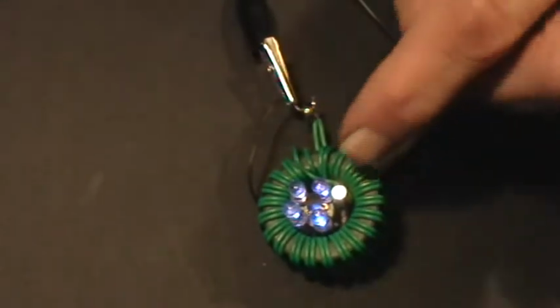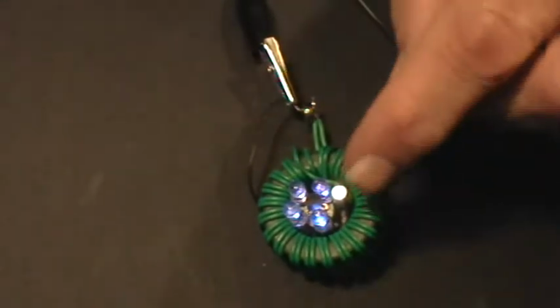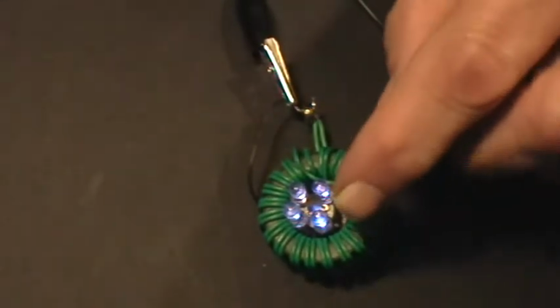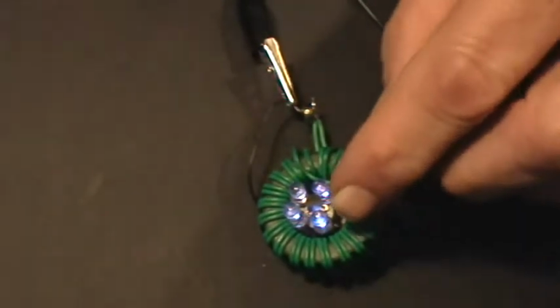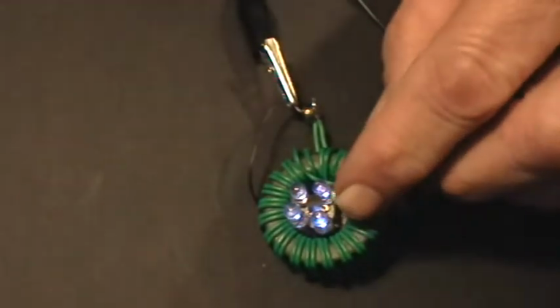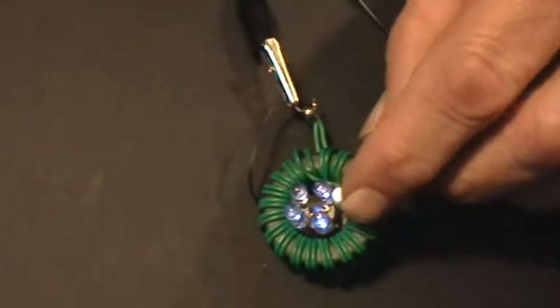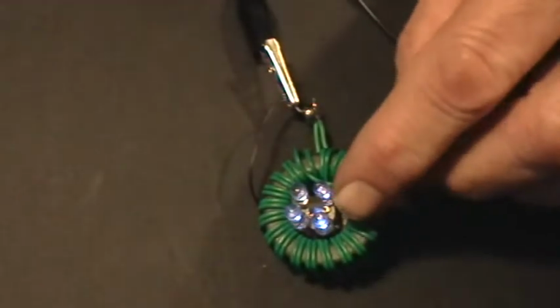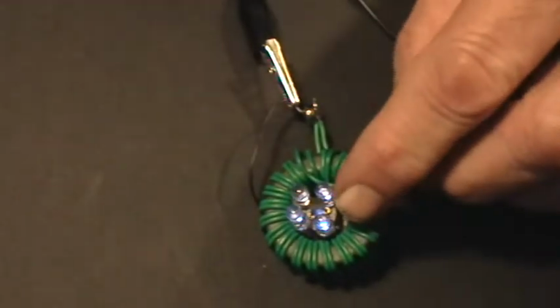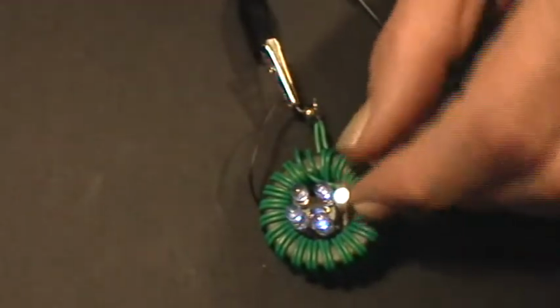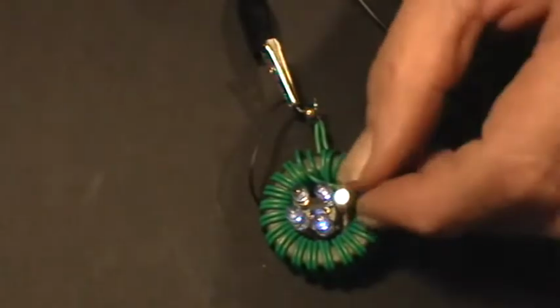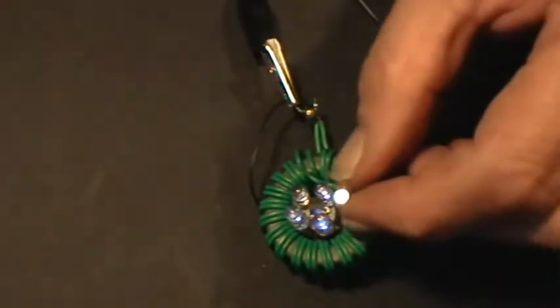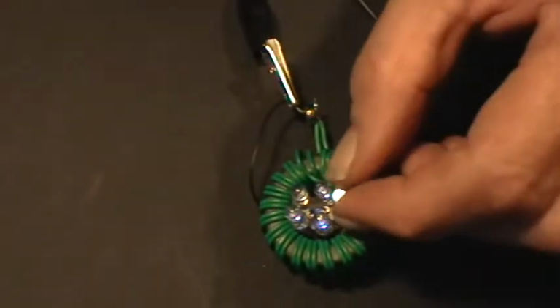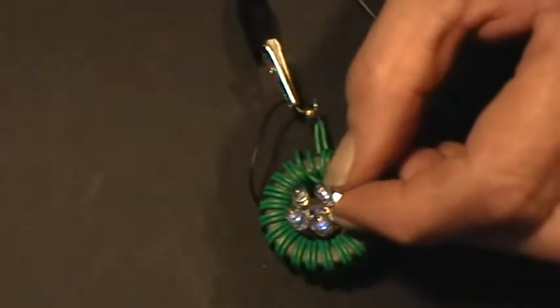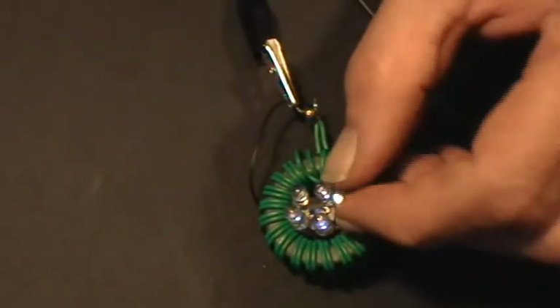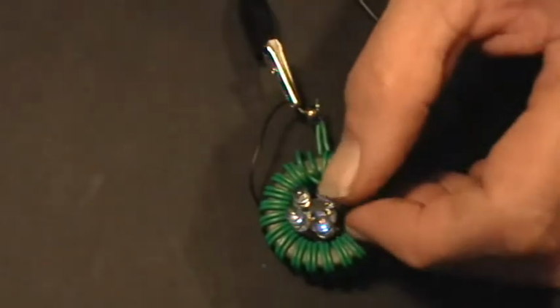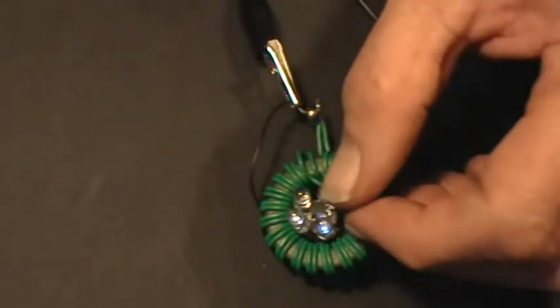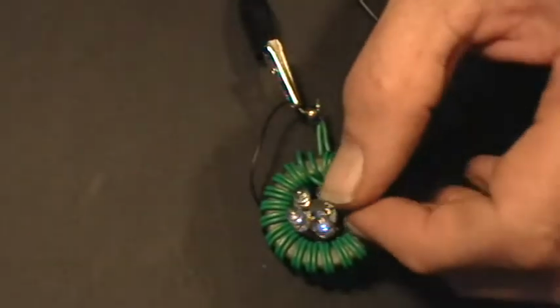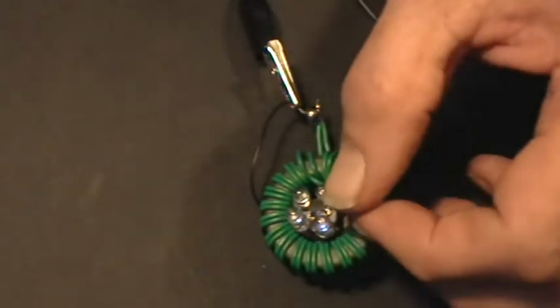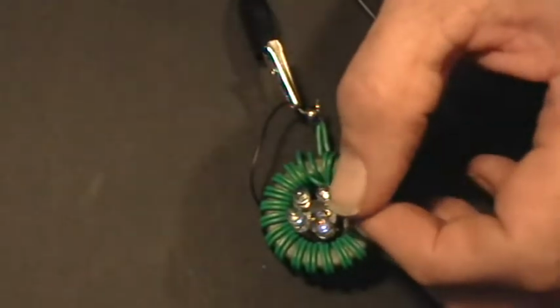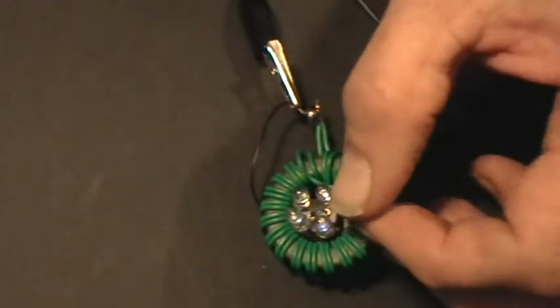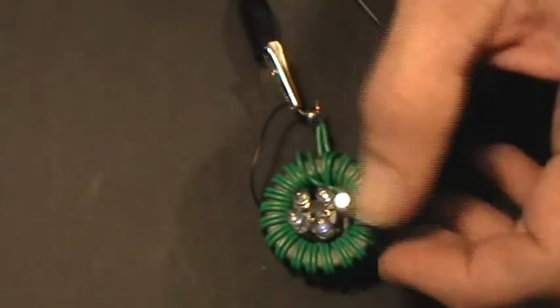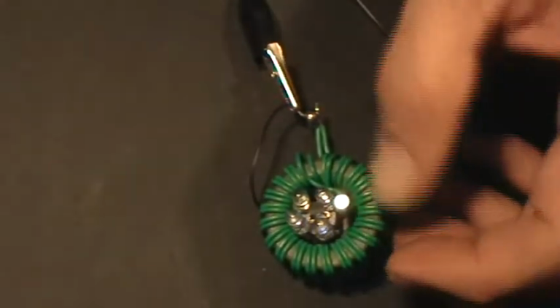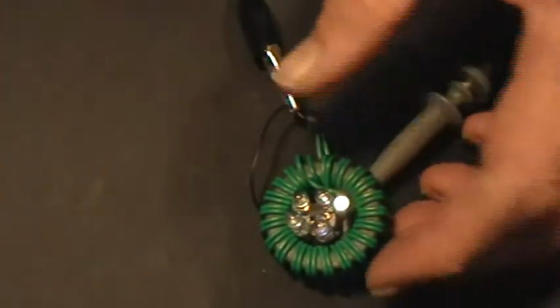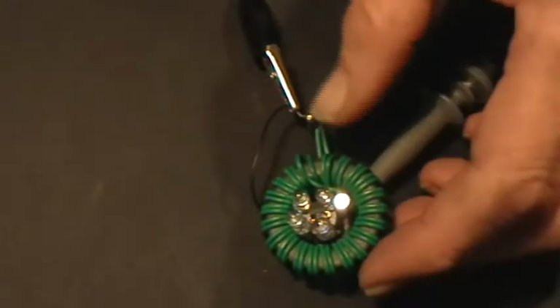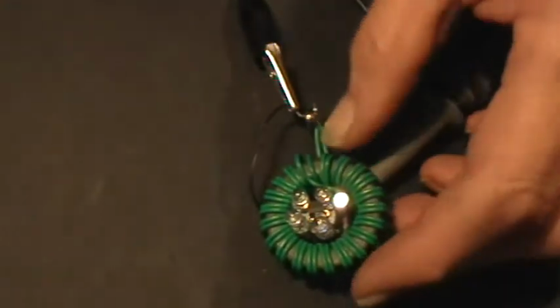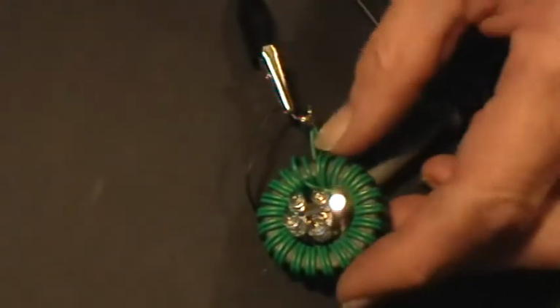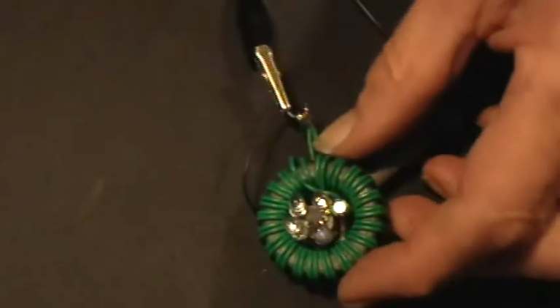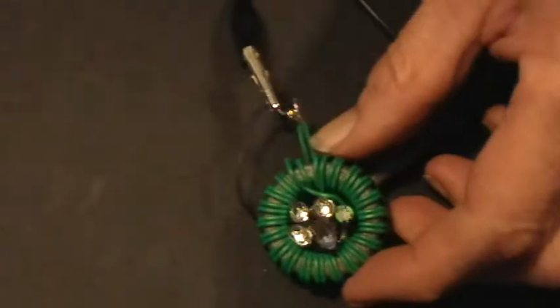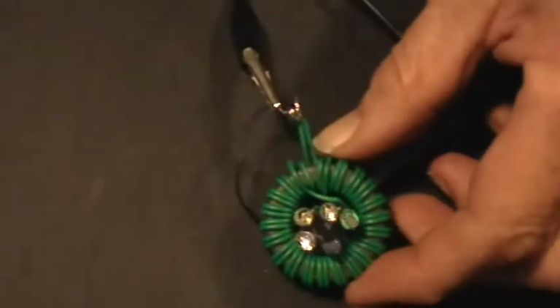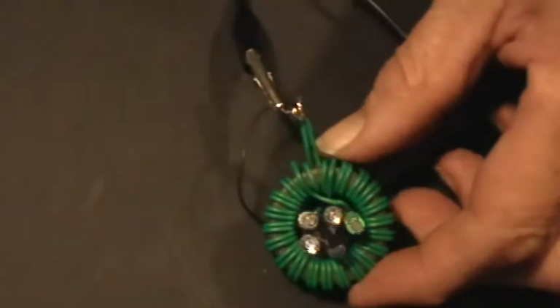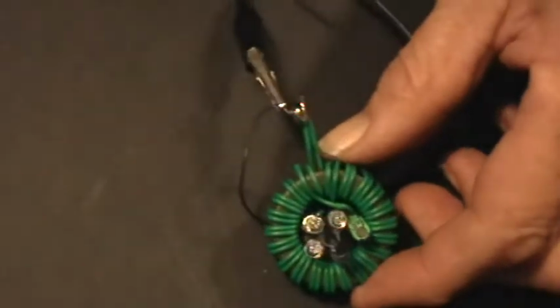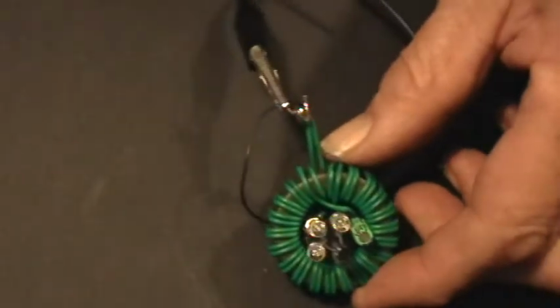That's just a reflection from the top of the capacitor there — that's not a light.